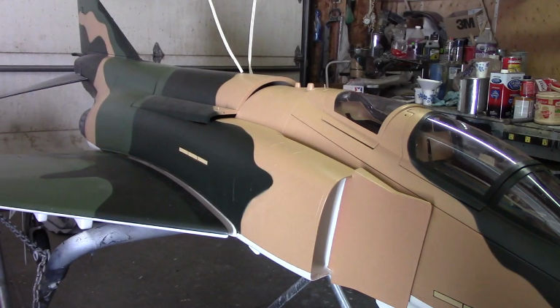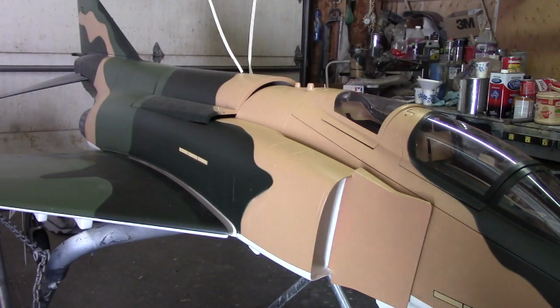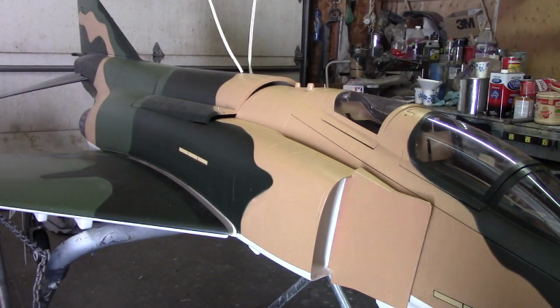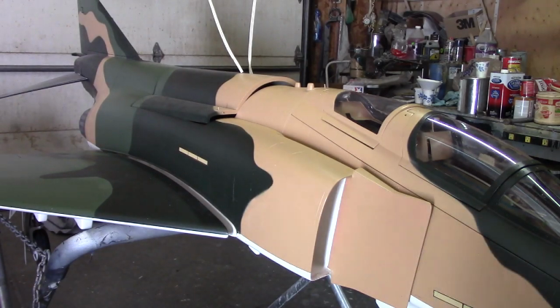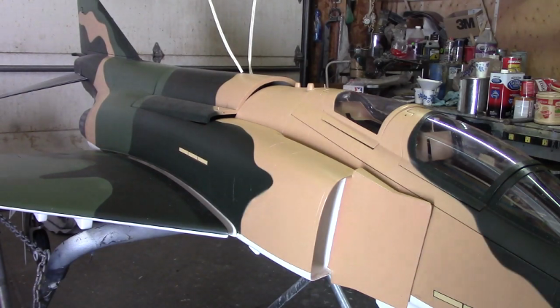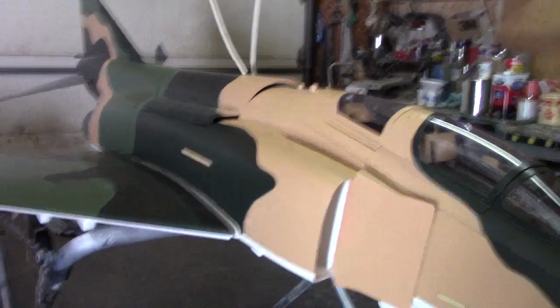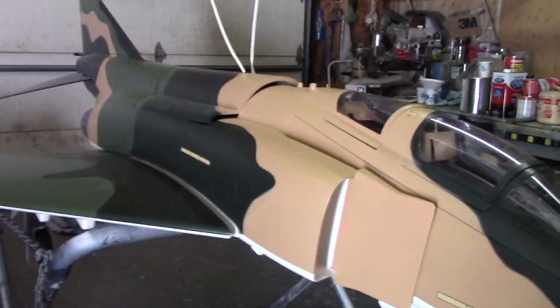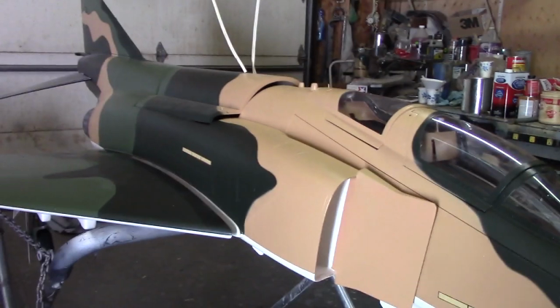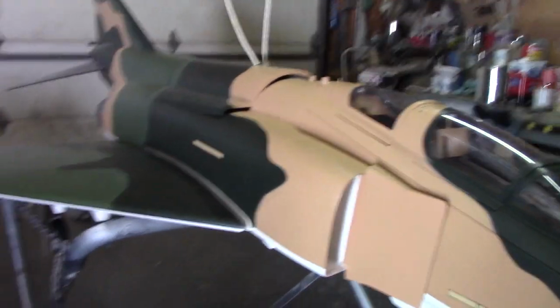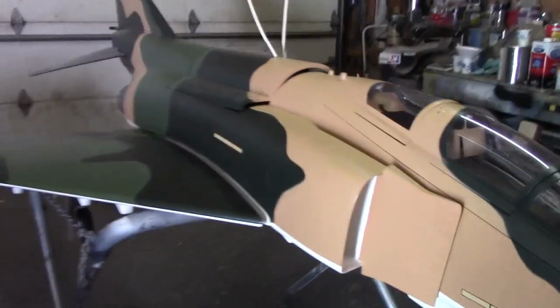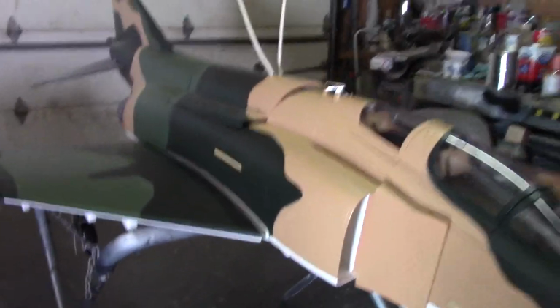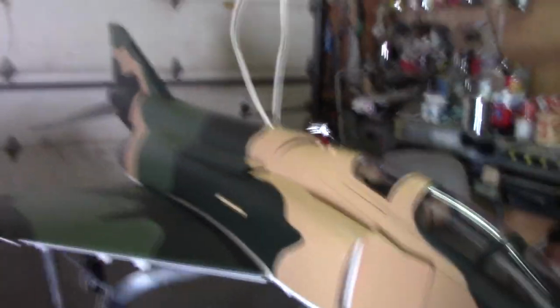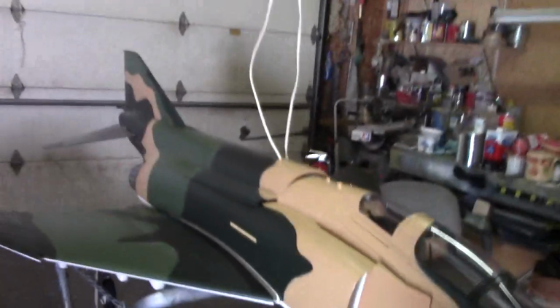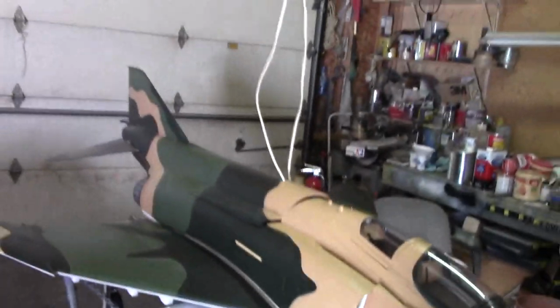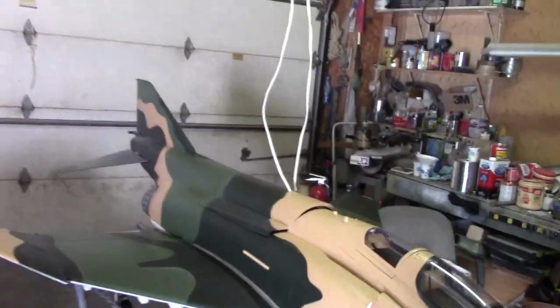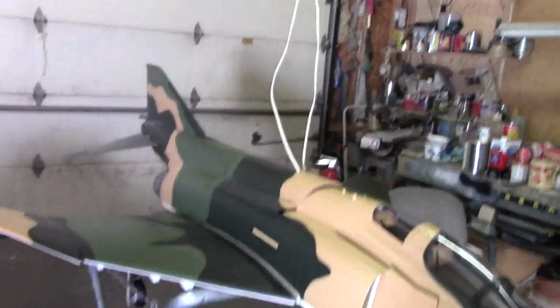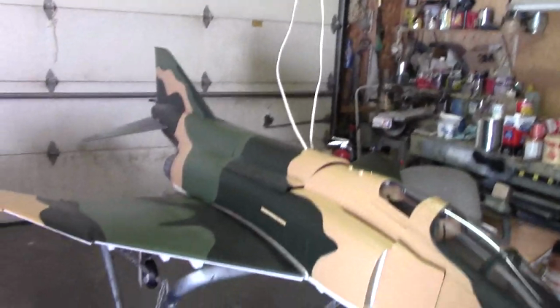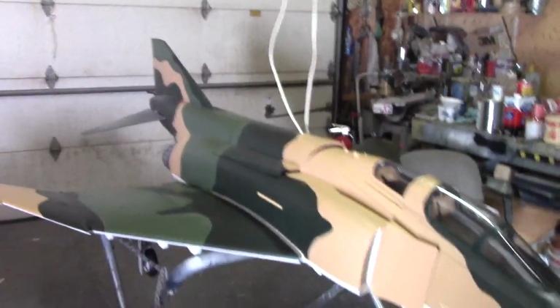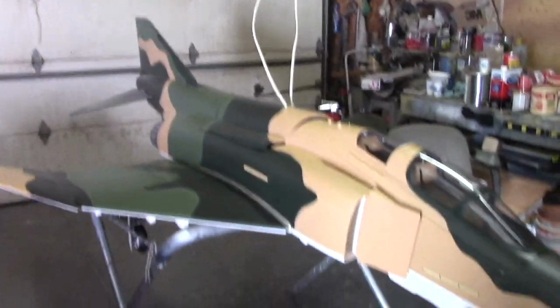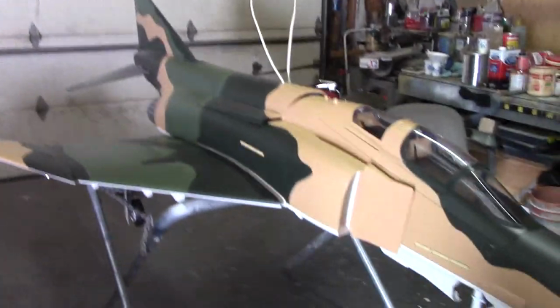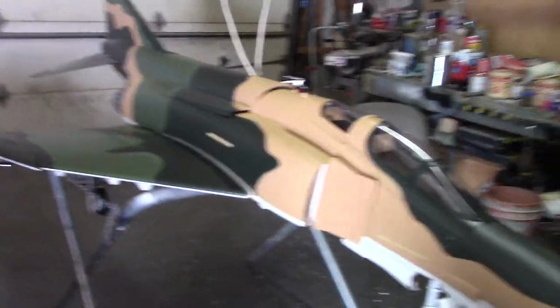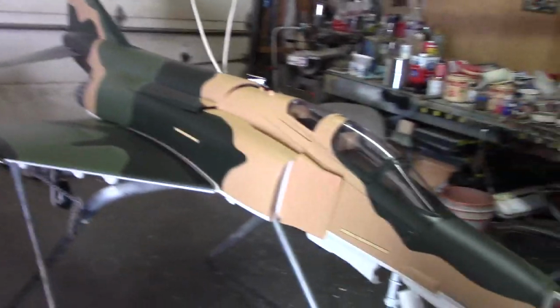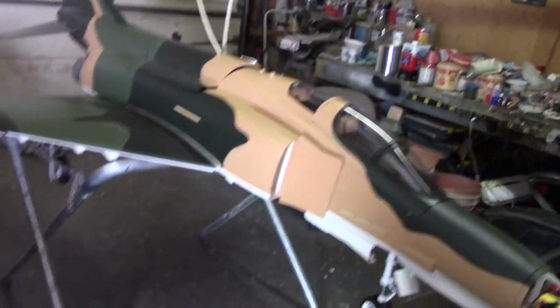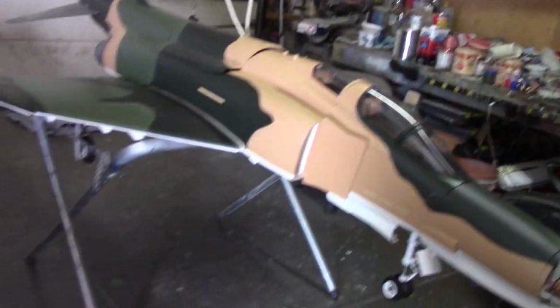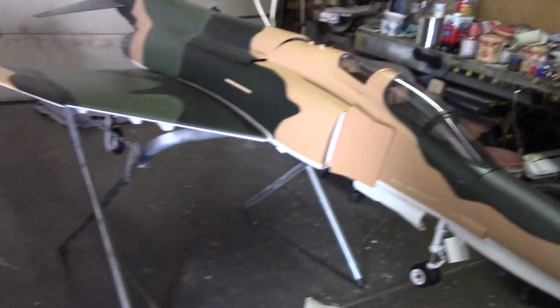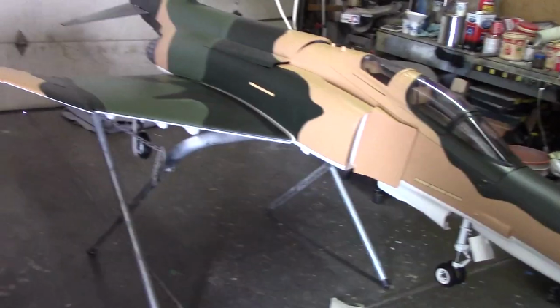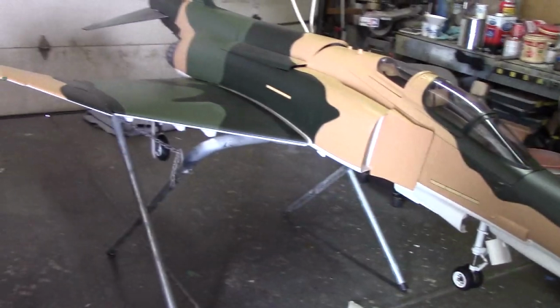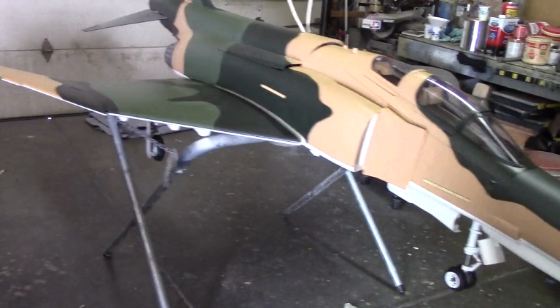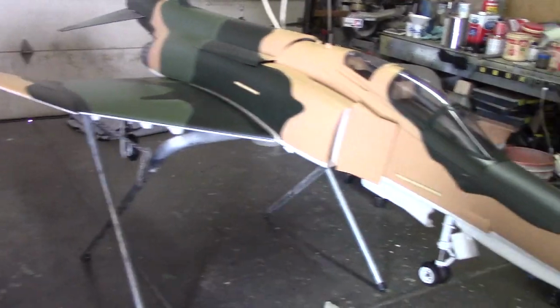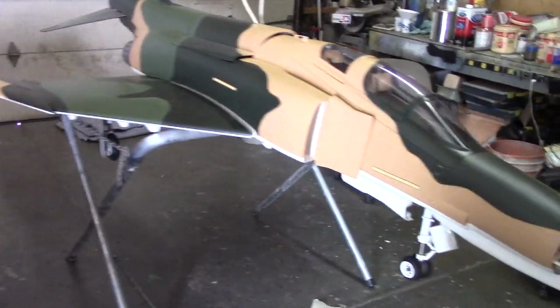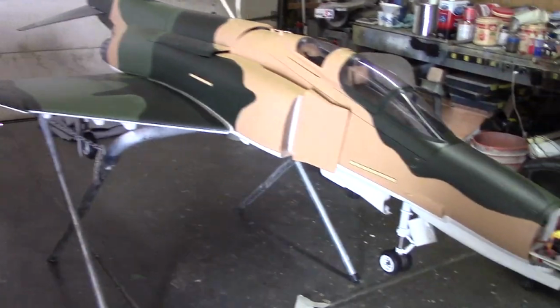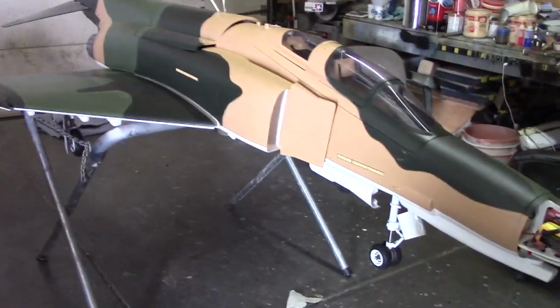Hello everybody, welcome to the shop. You guys ready to do some CG'ing?